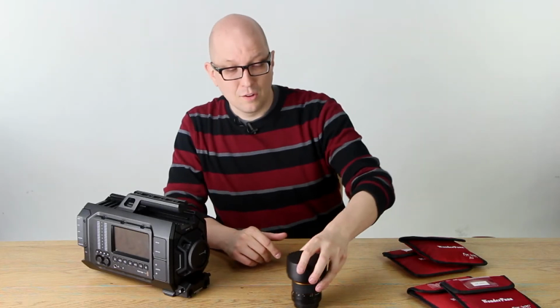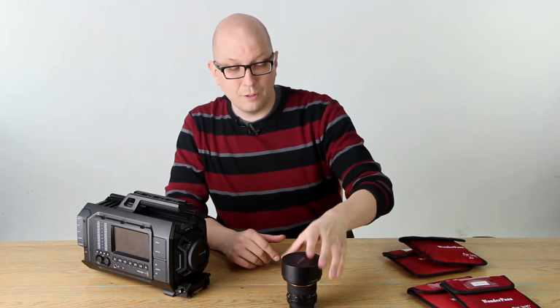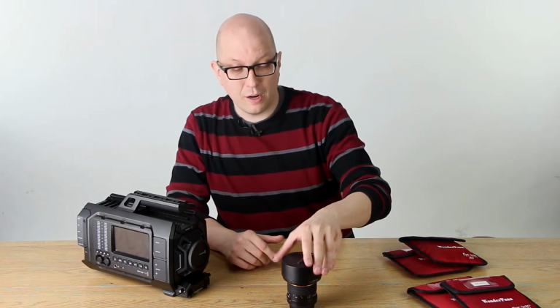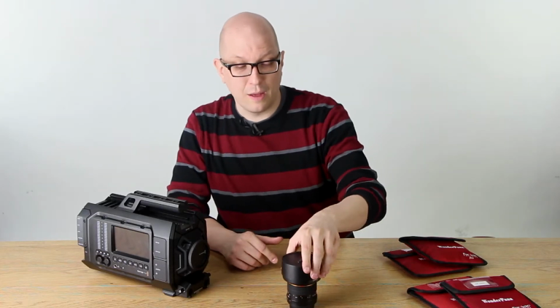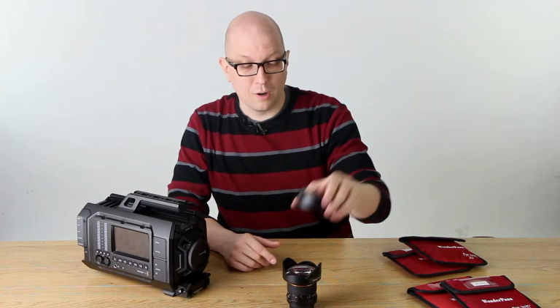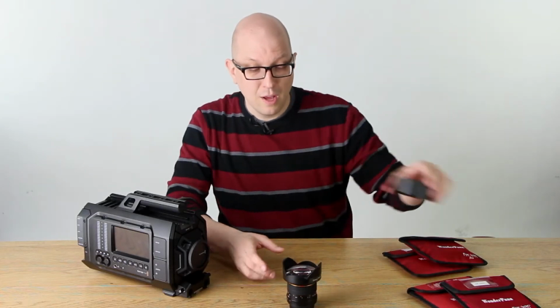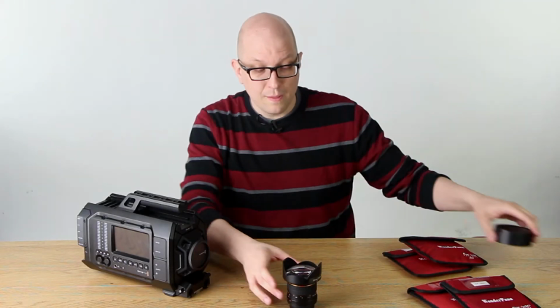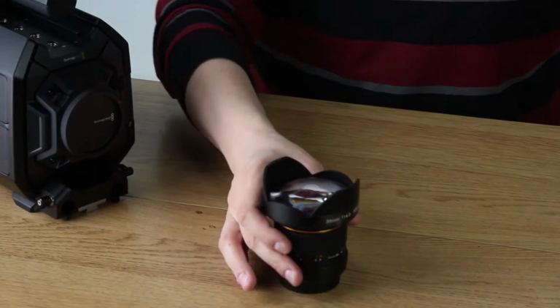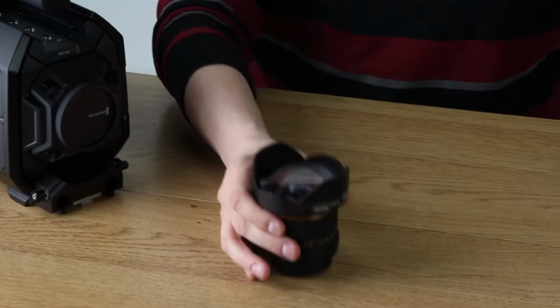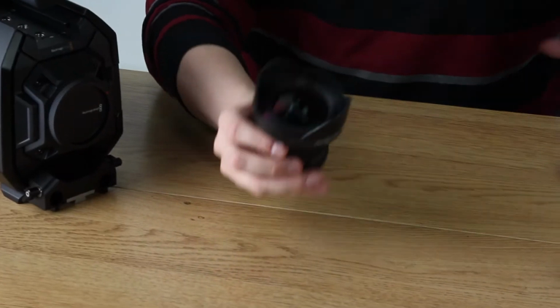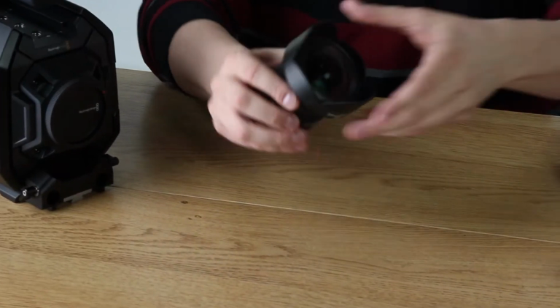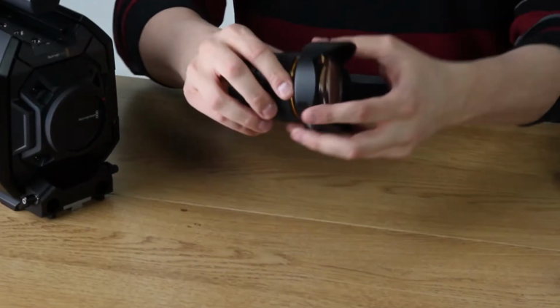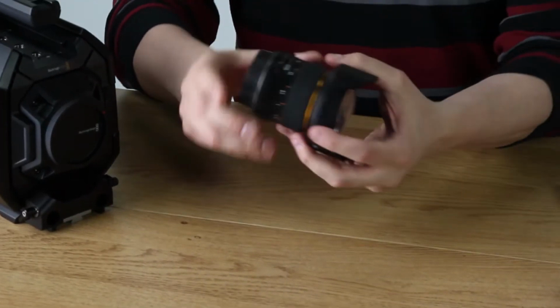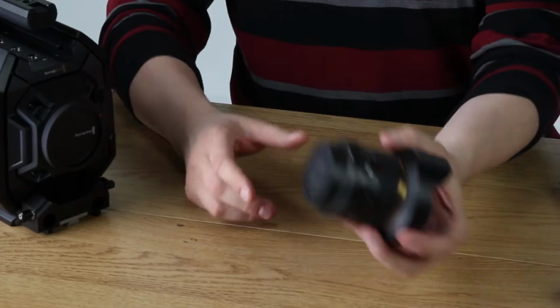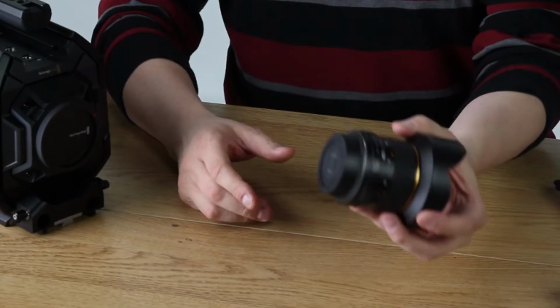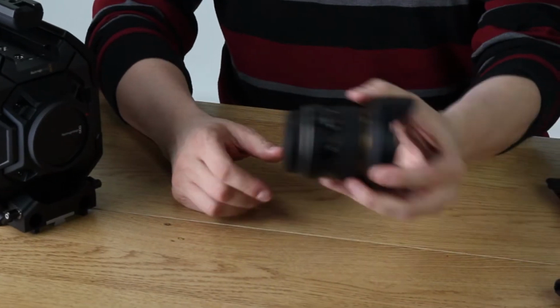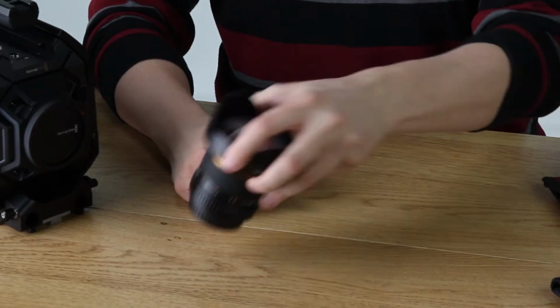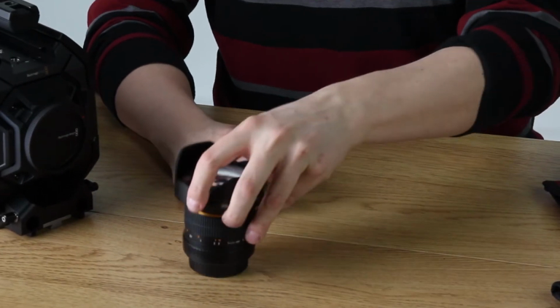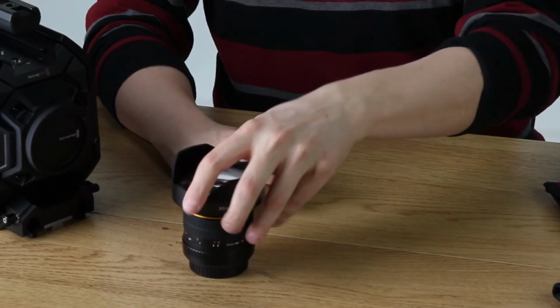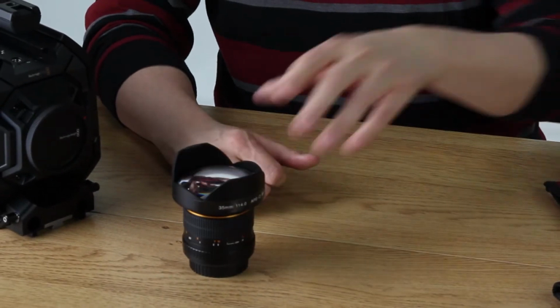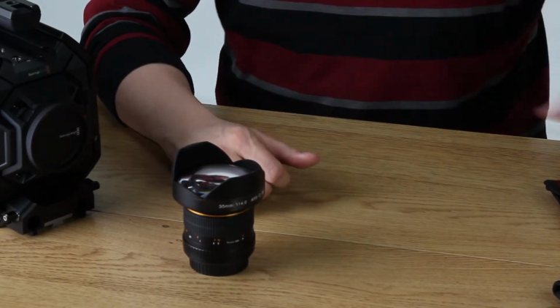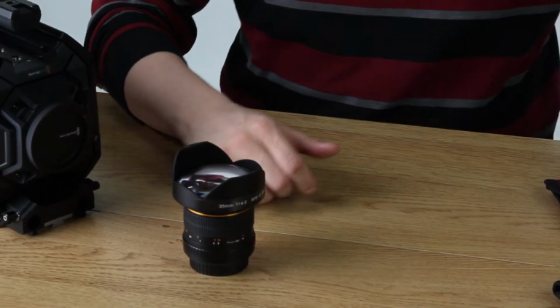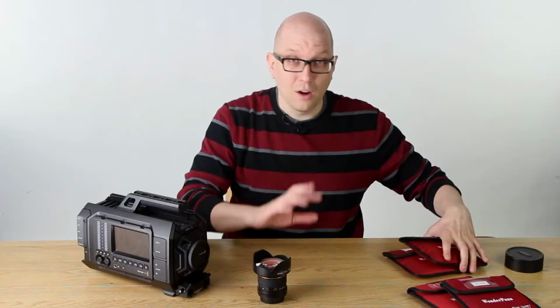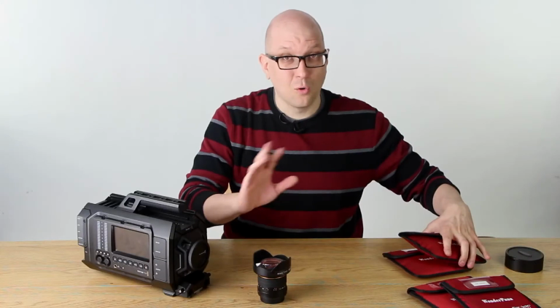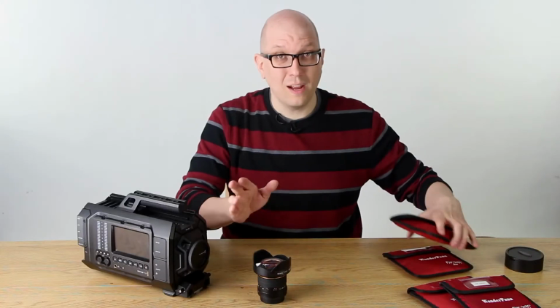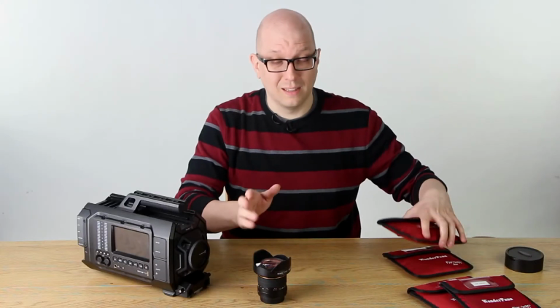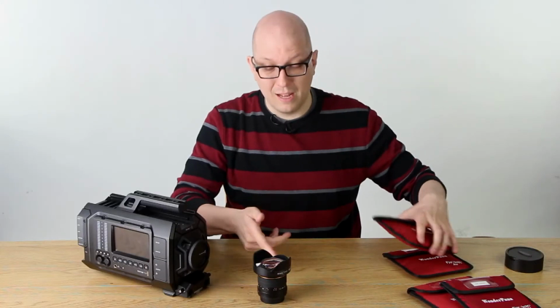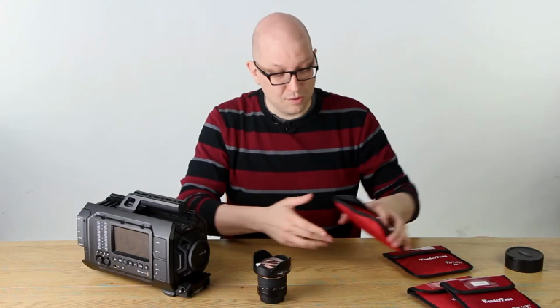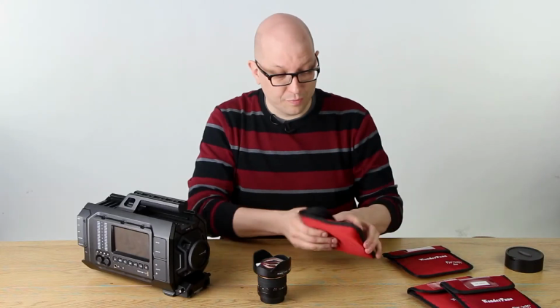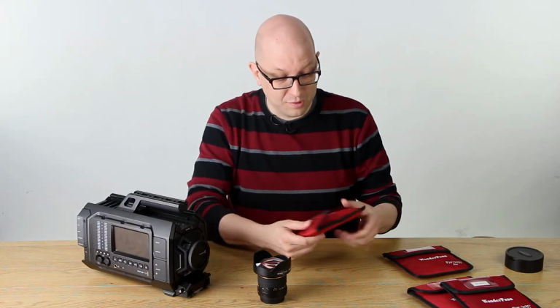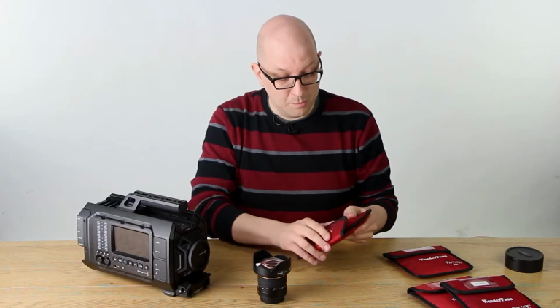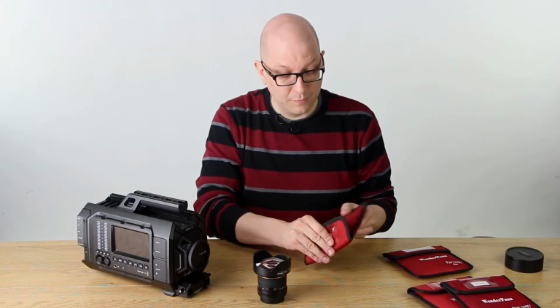Let me show you how that works. This is my little Rokinon EF-compatible lens — great little lens, it's a 14mm.